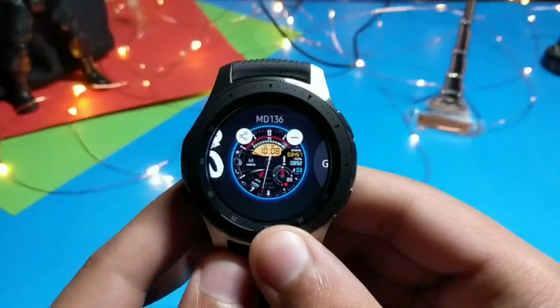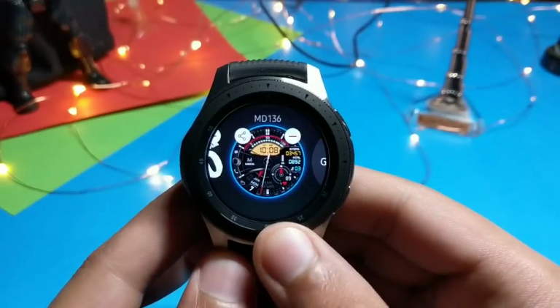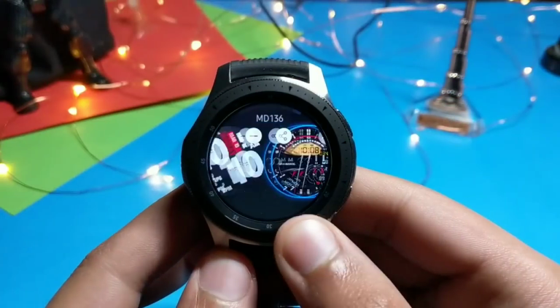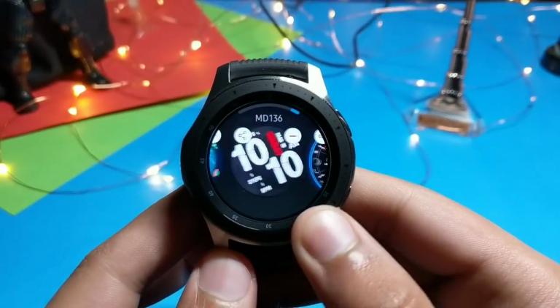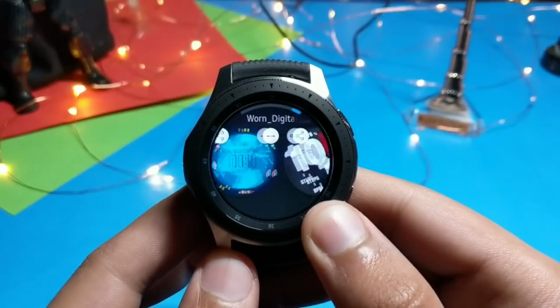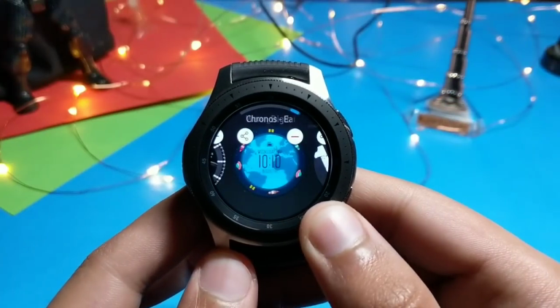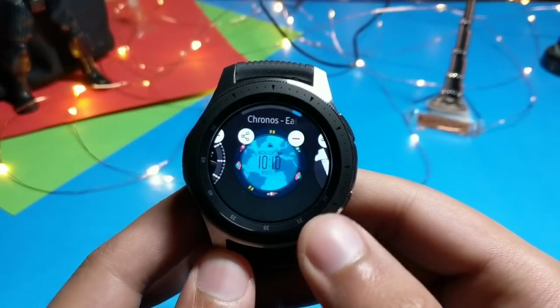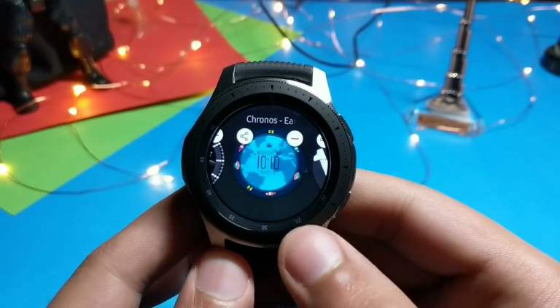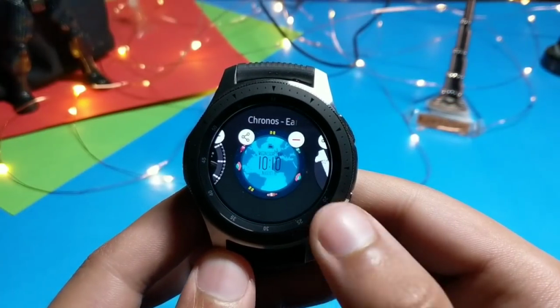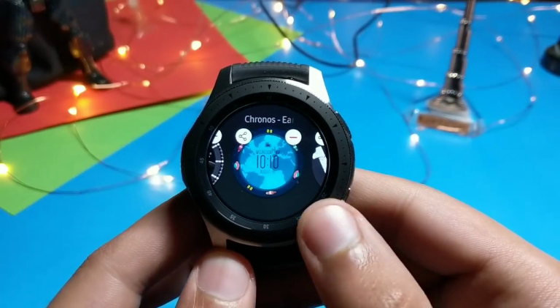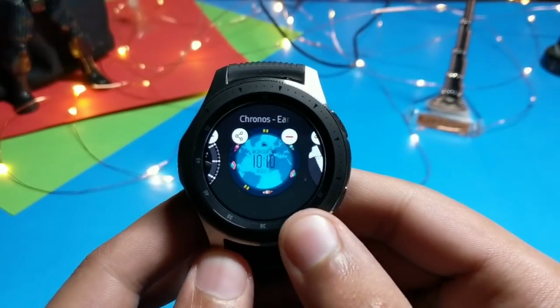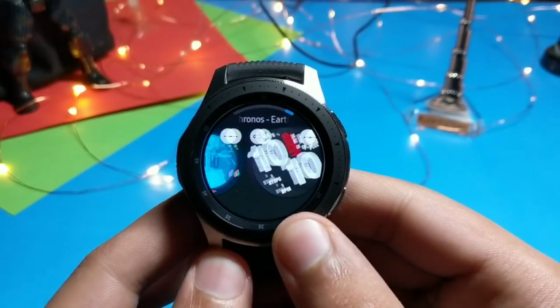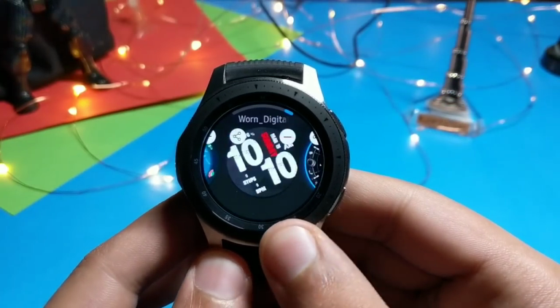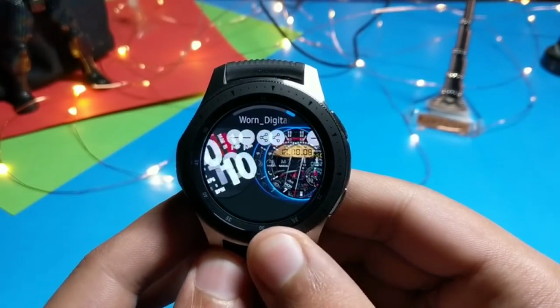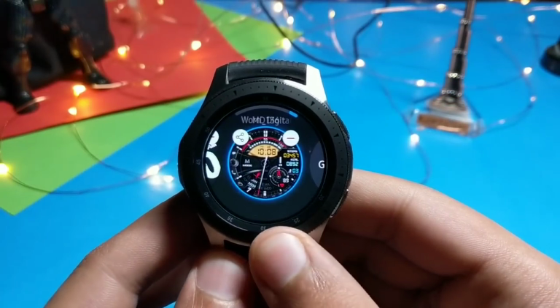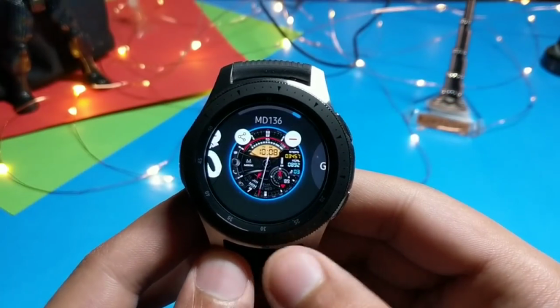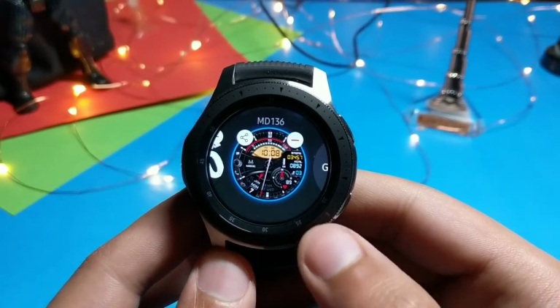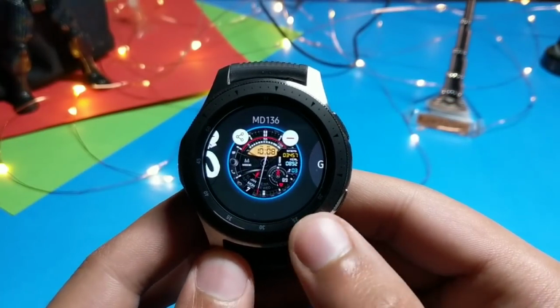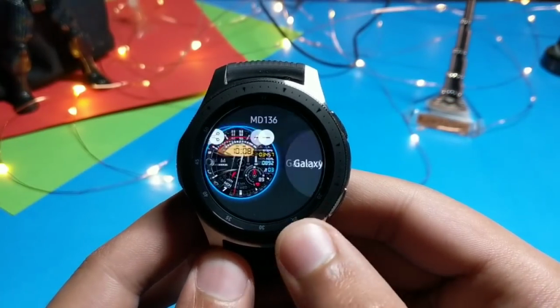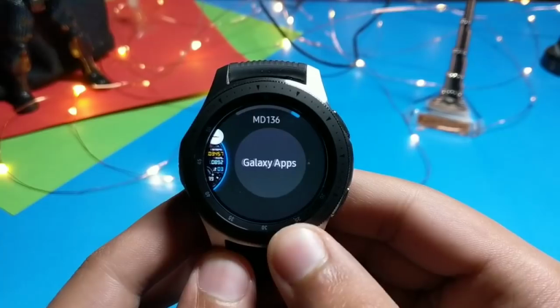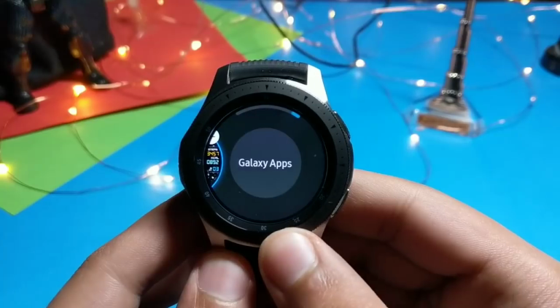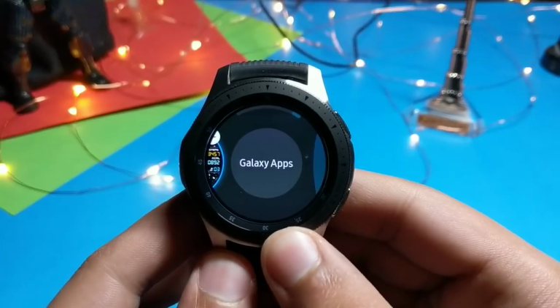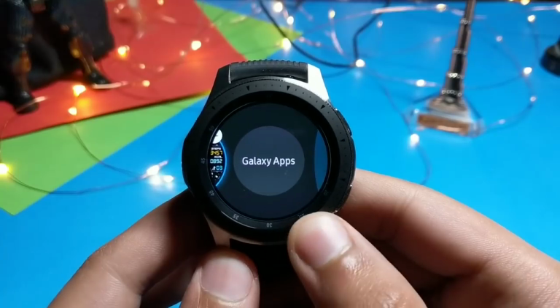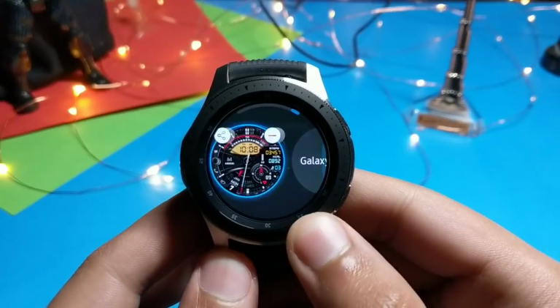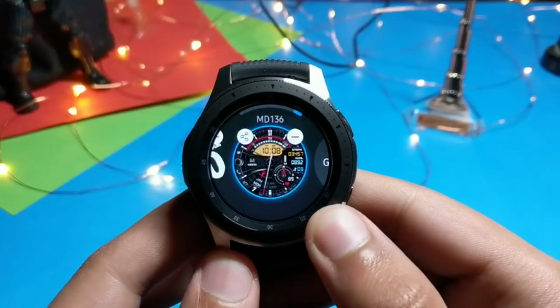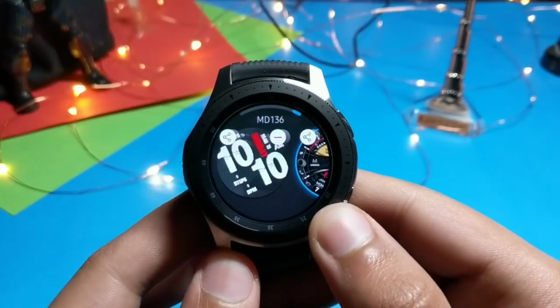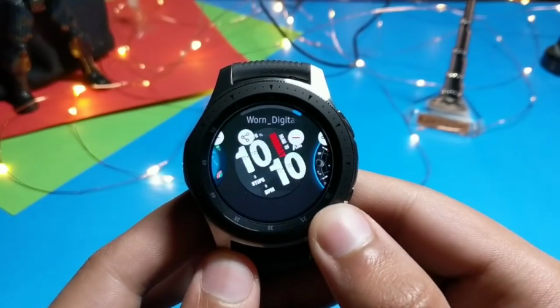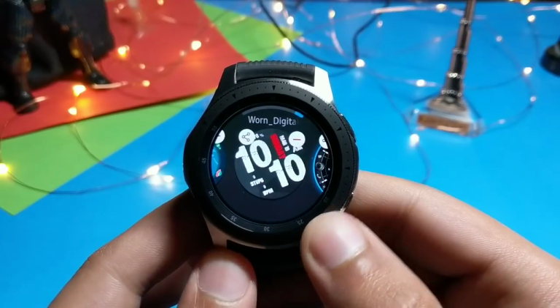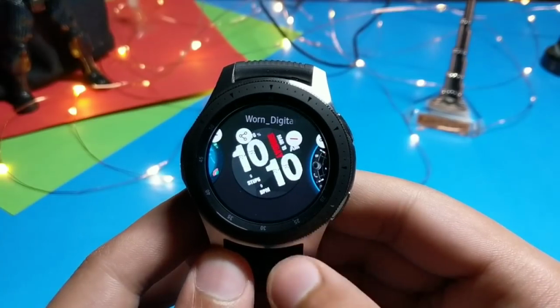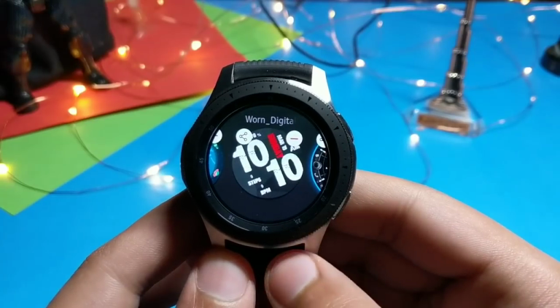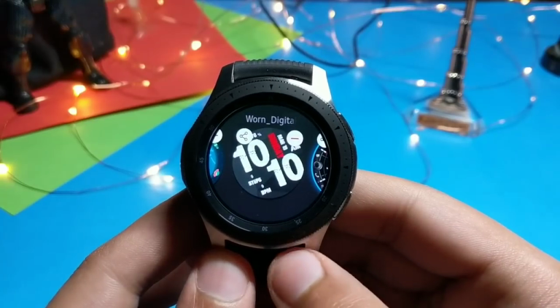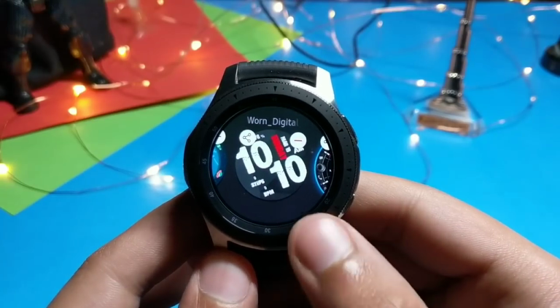Hey, what's up guys! TechnoPros is back again with some premium watch faces to try out, so let's get started.